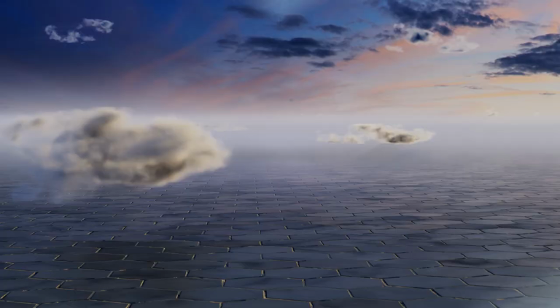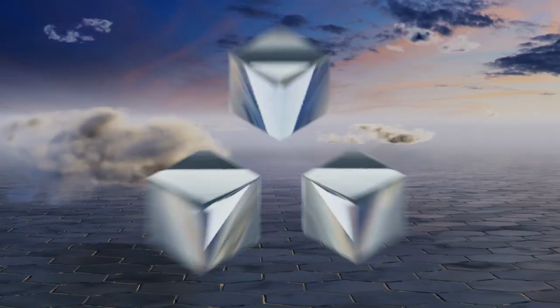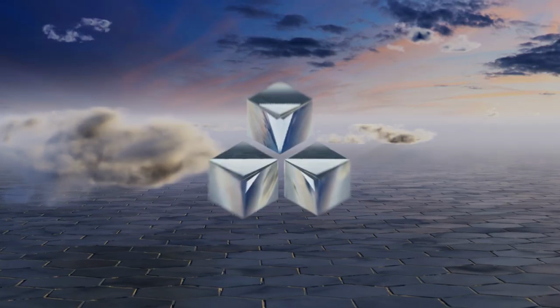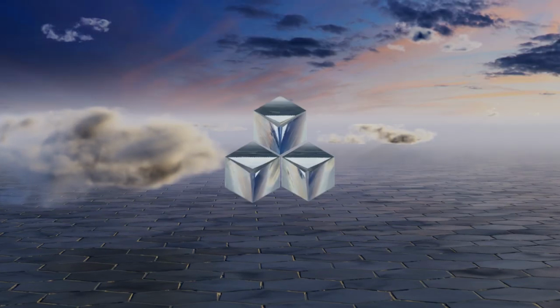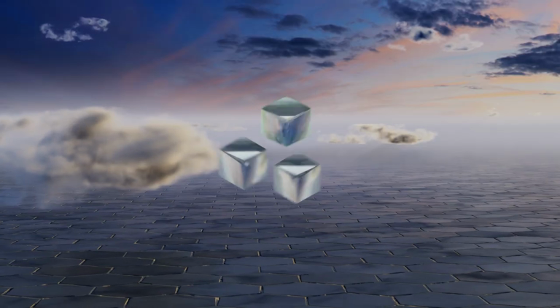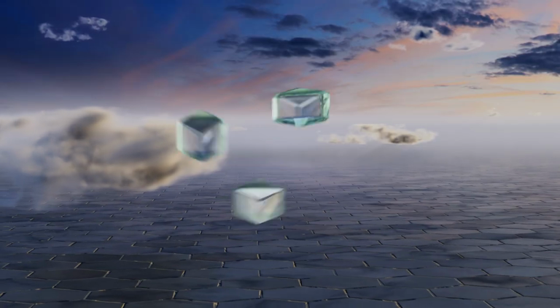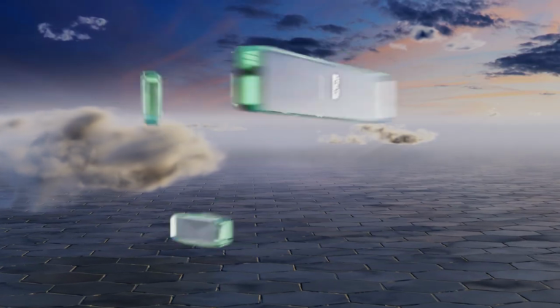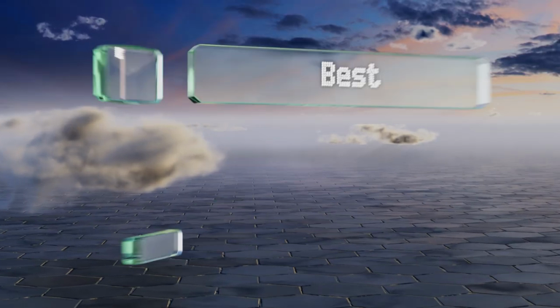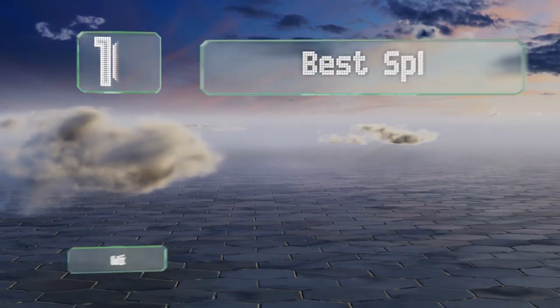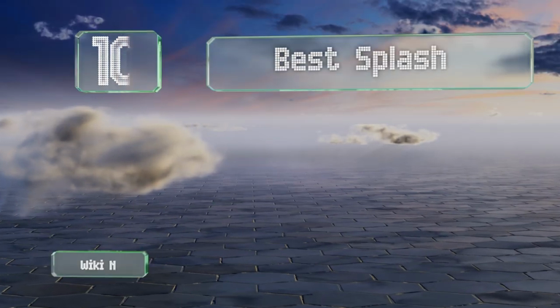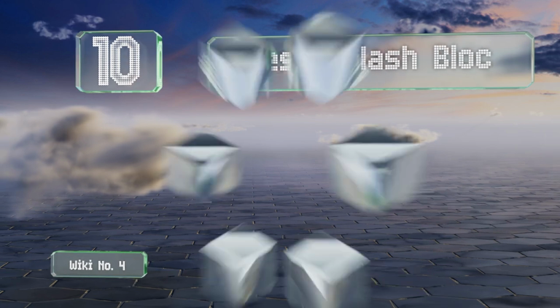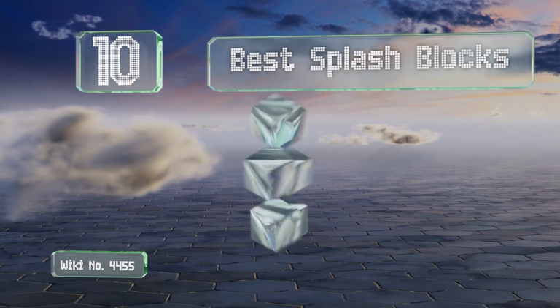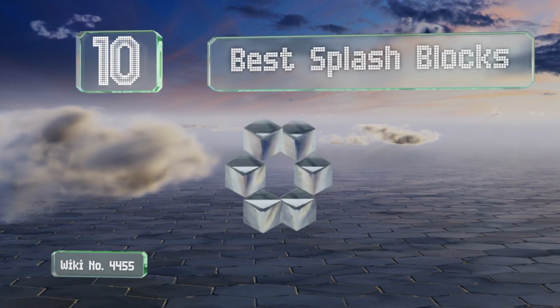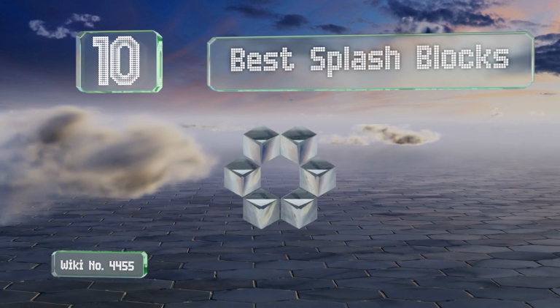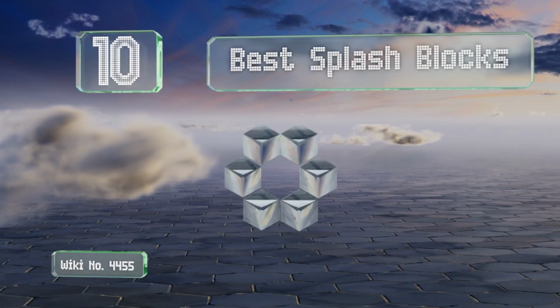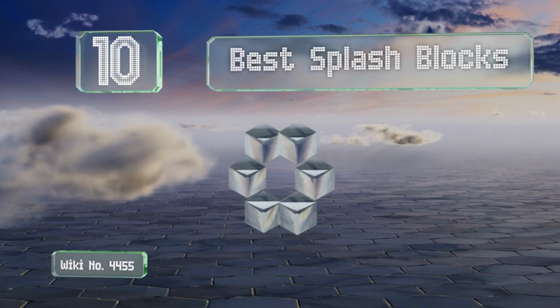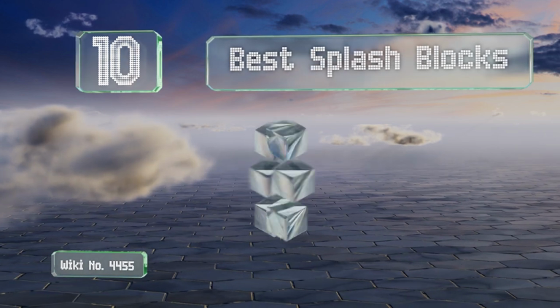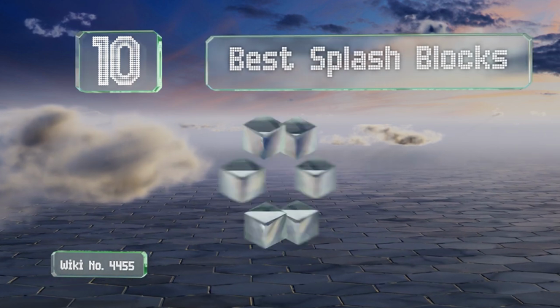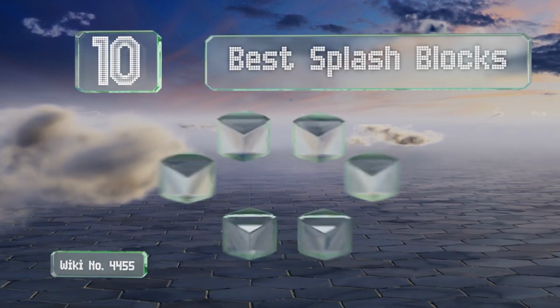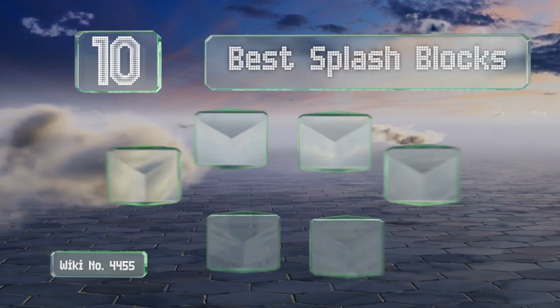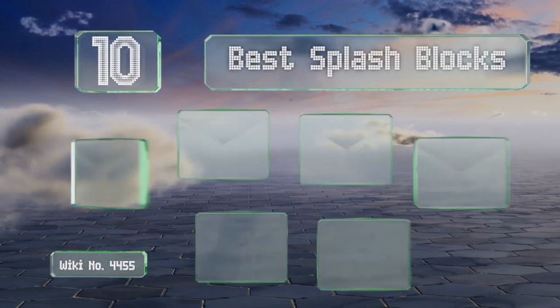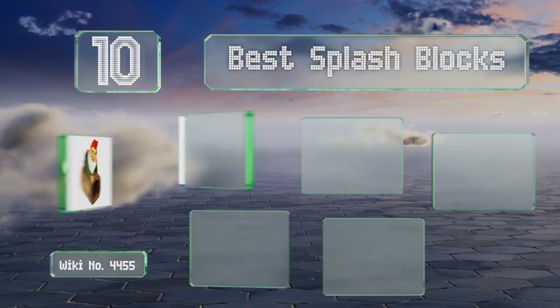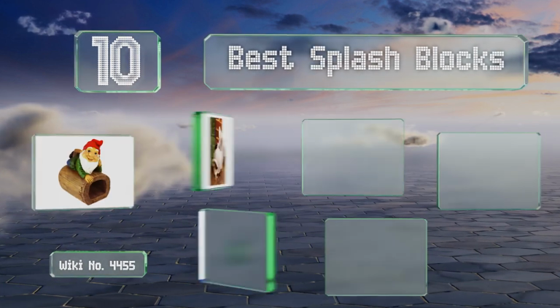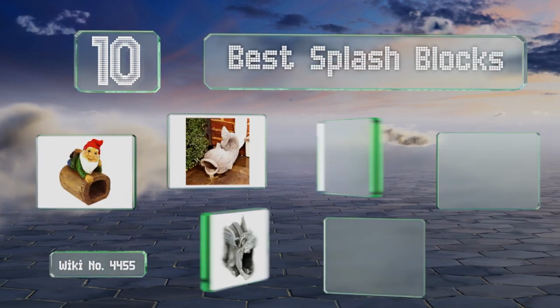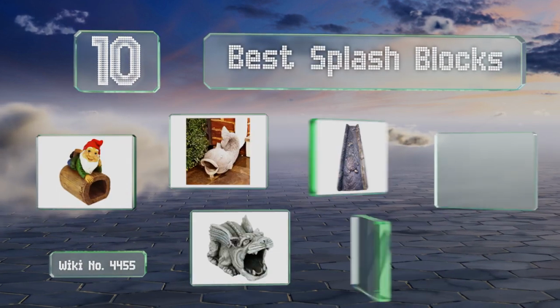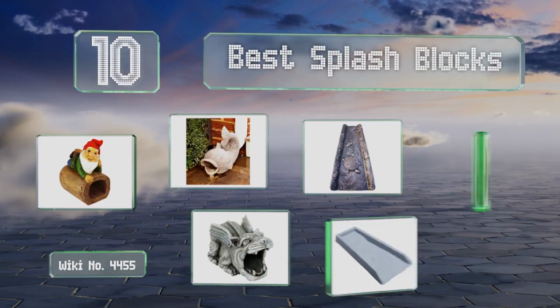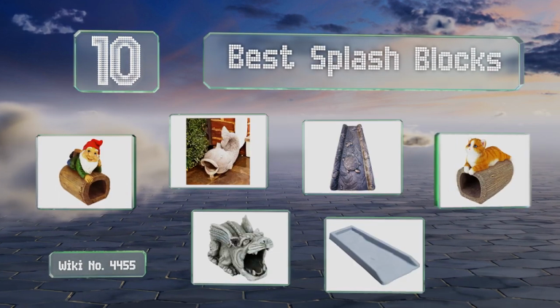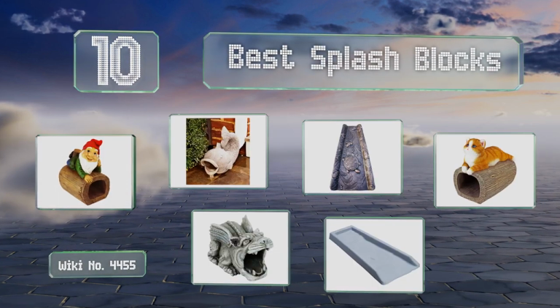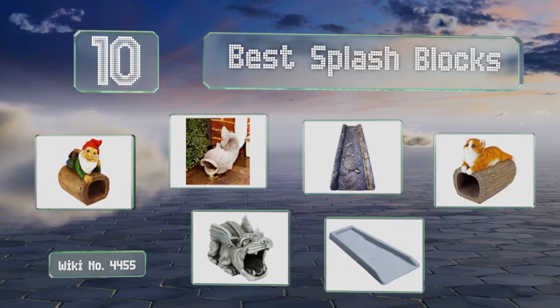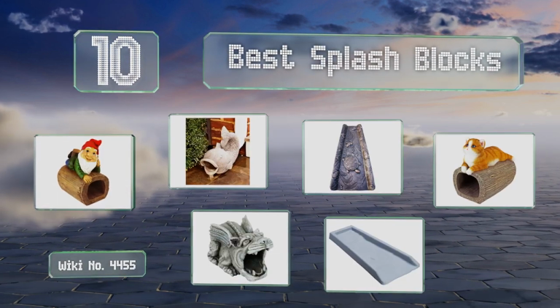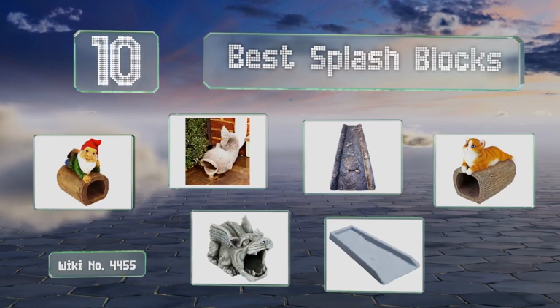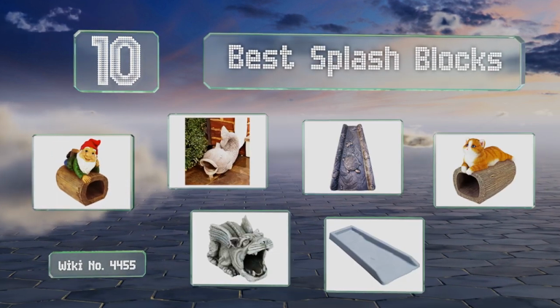EasyVid presents the 10 best splash blocks. Let's get started with the list.